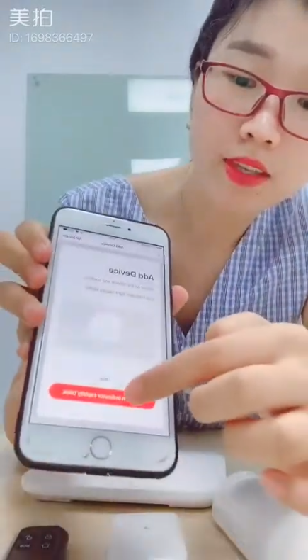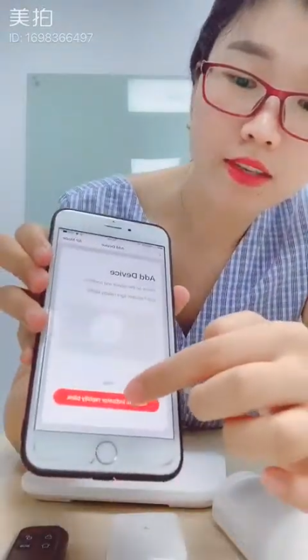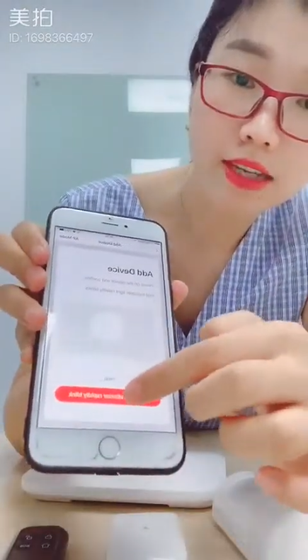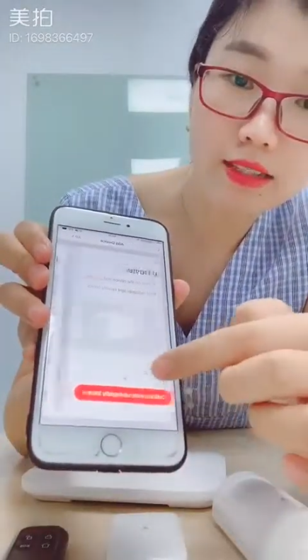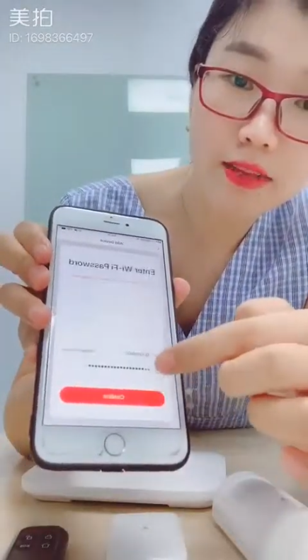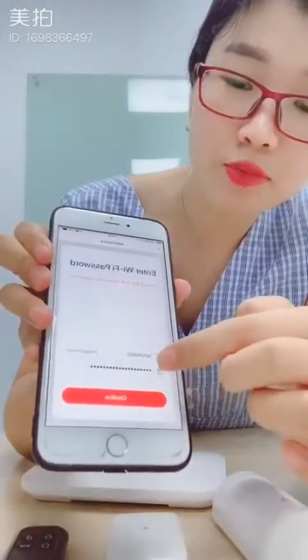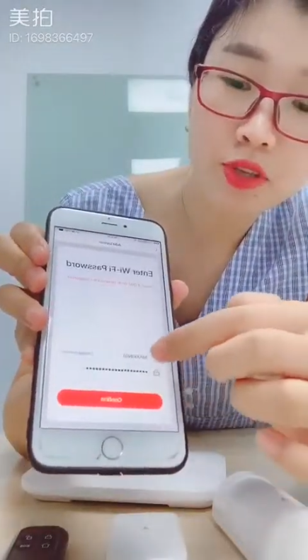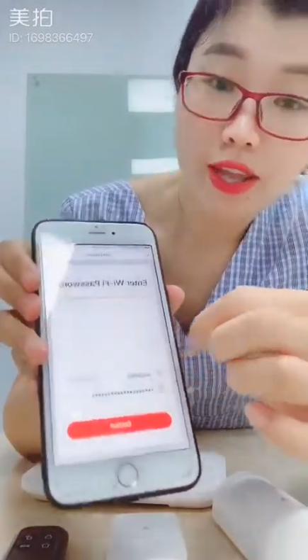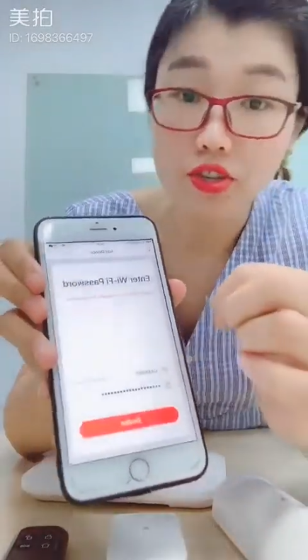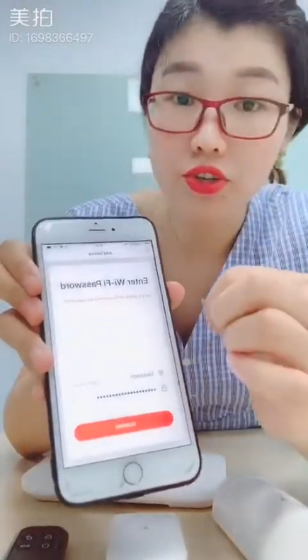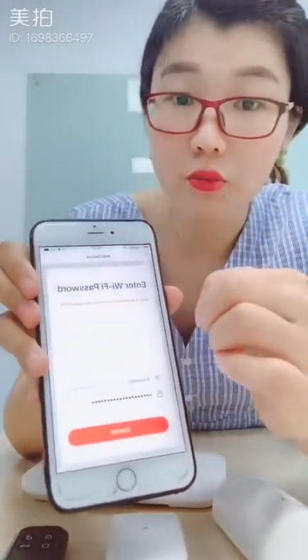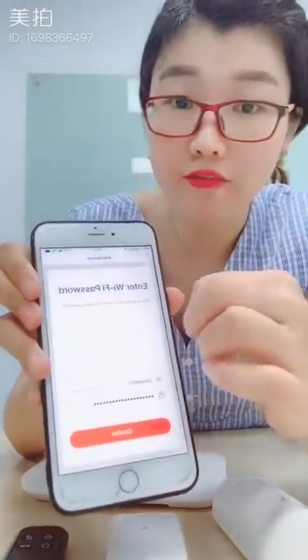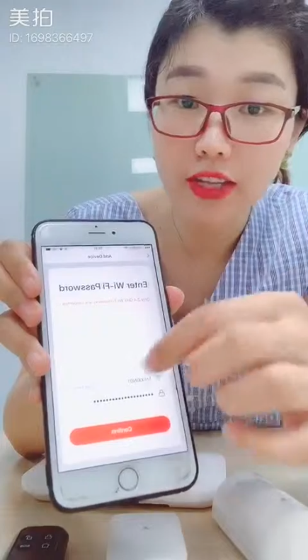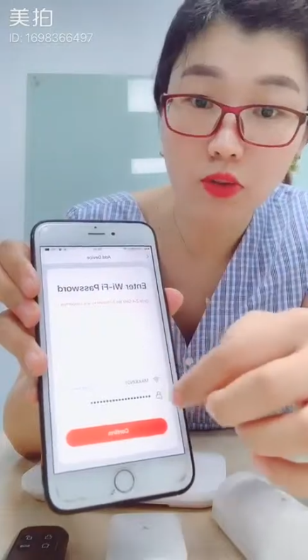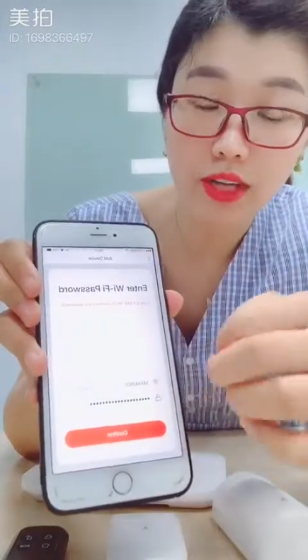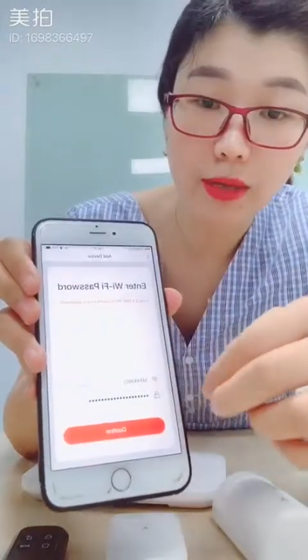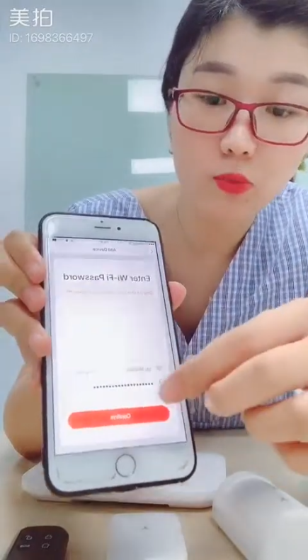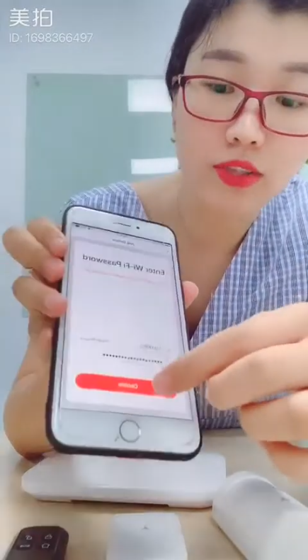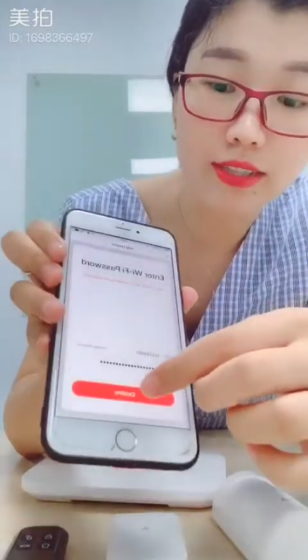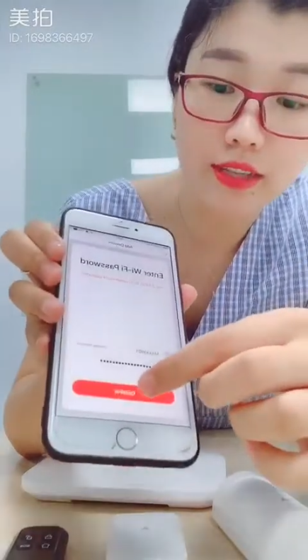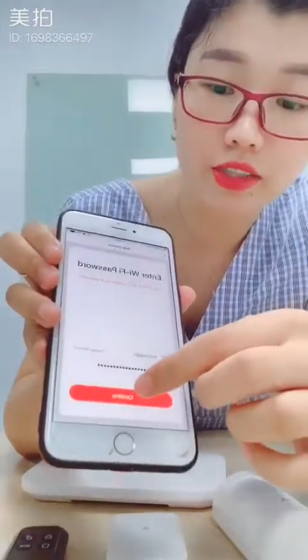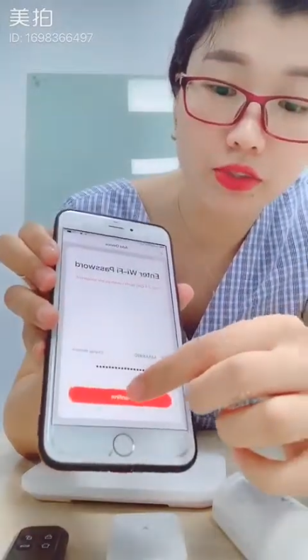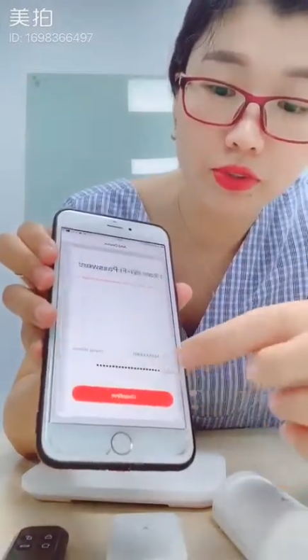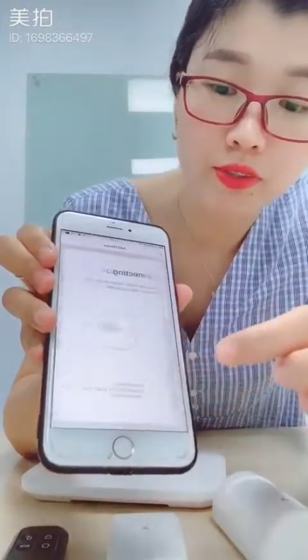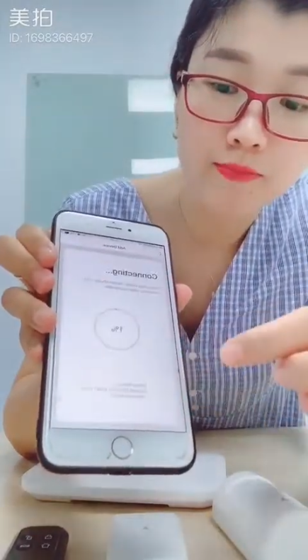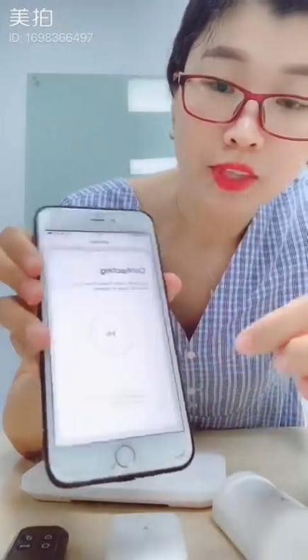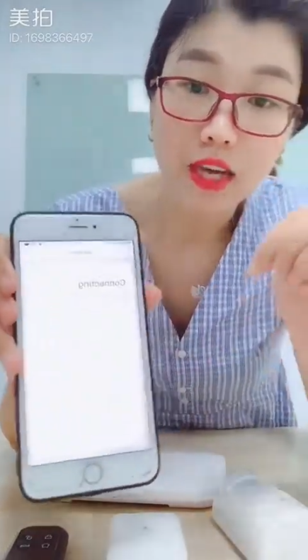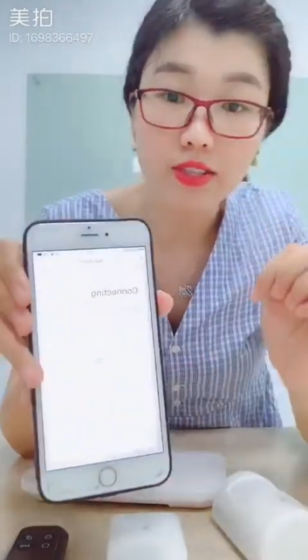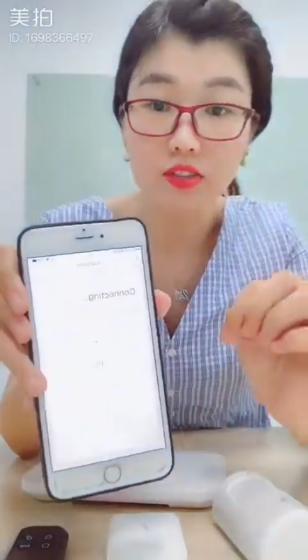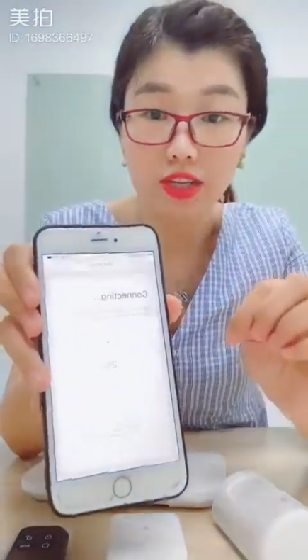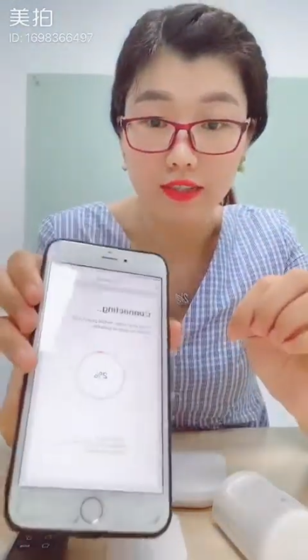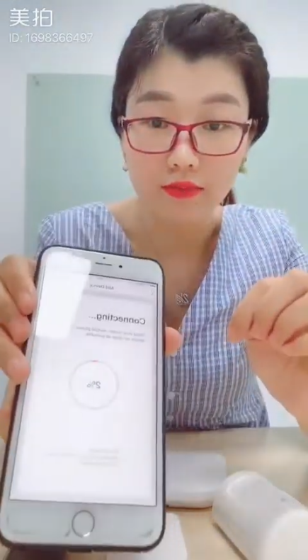Next step, enter your Wi-Fi network and password and then continue. Now it's connecting.